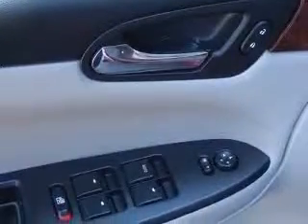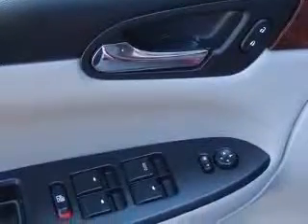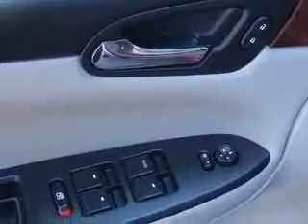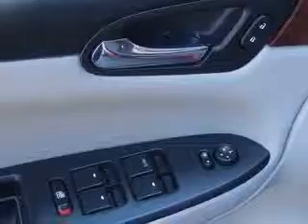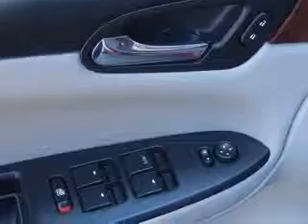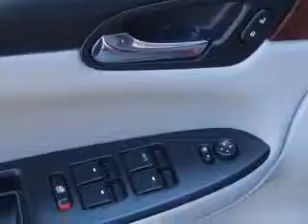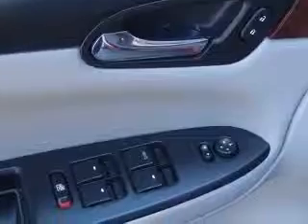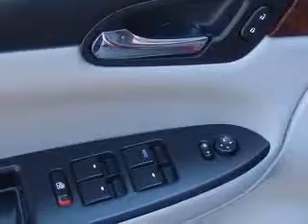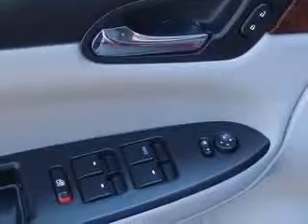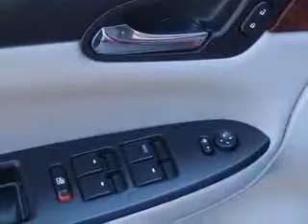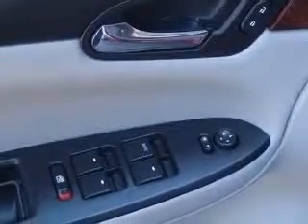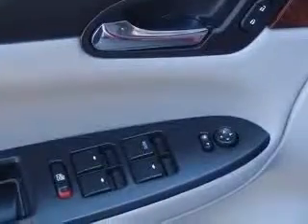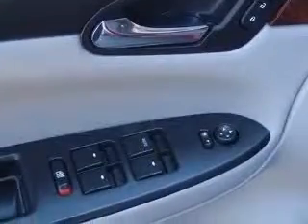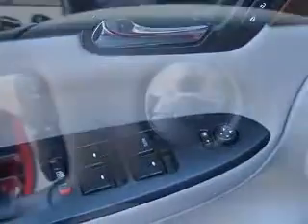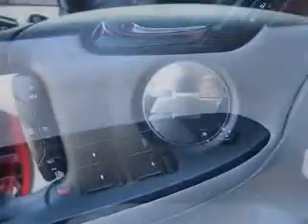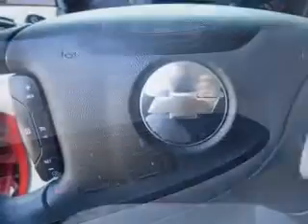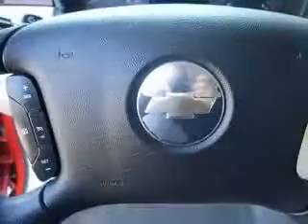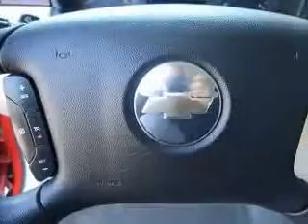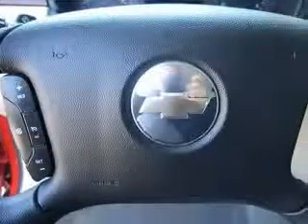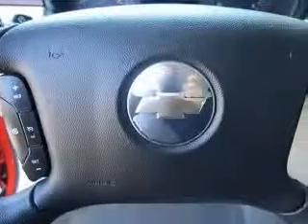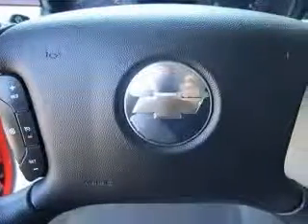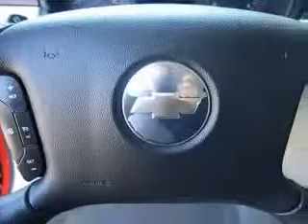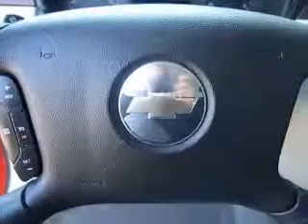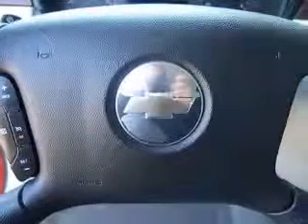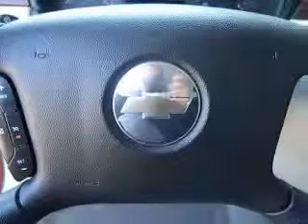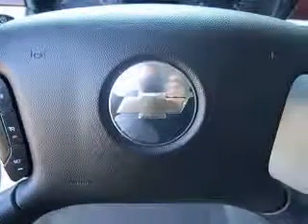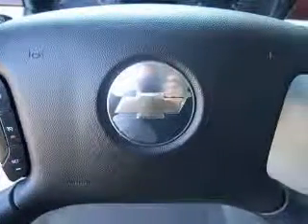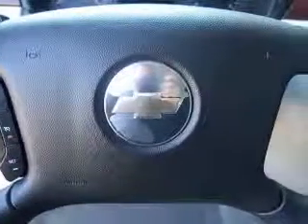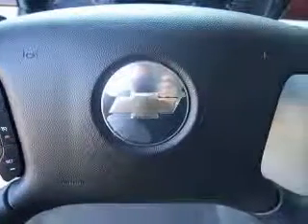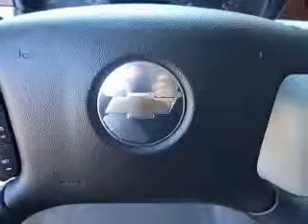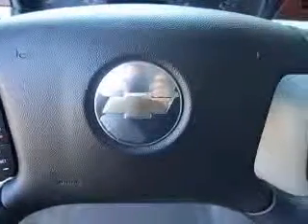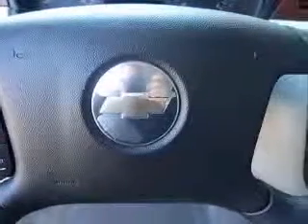In-radio display, cruise control, daytime running lights, and dusk-sensing headlights.